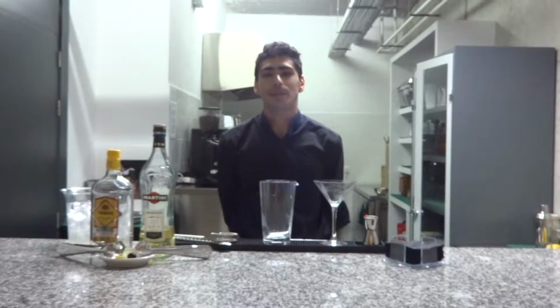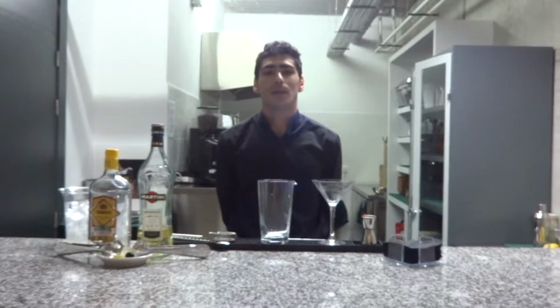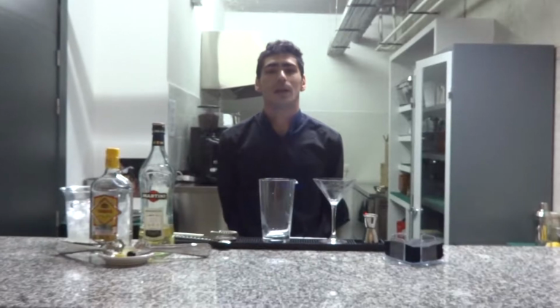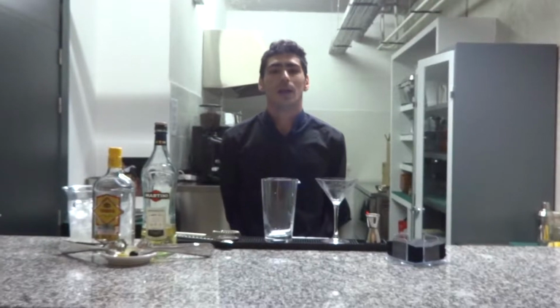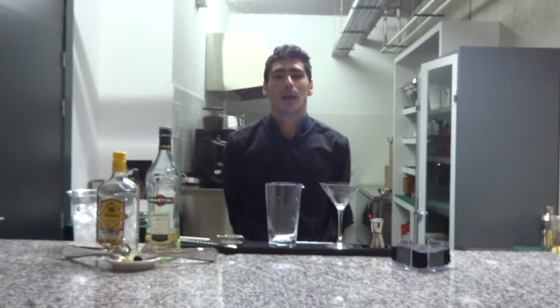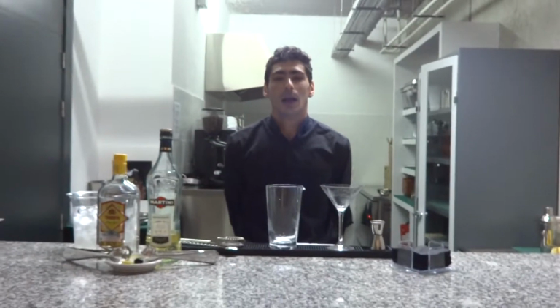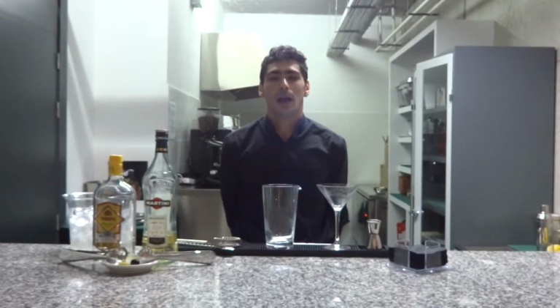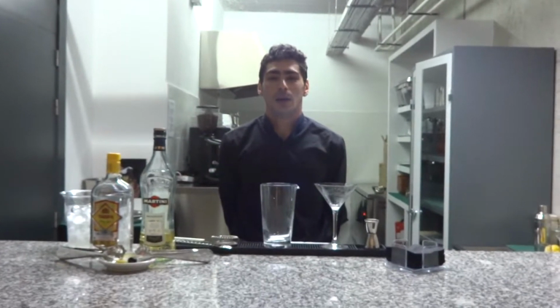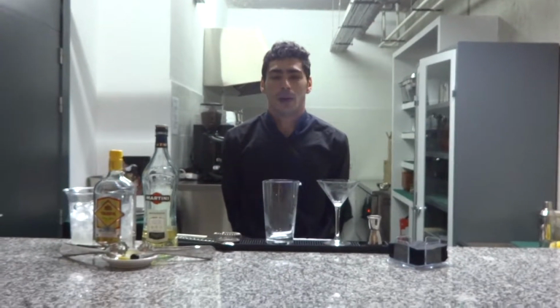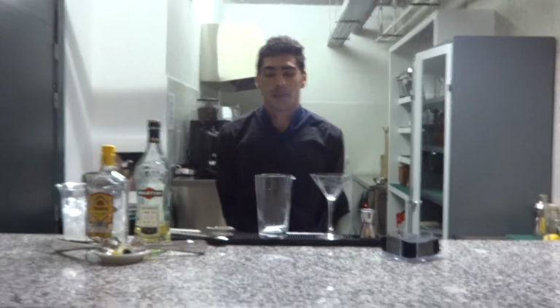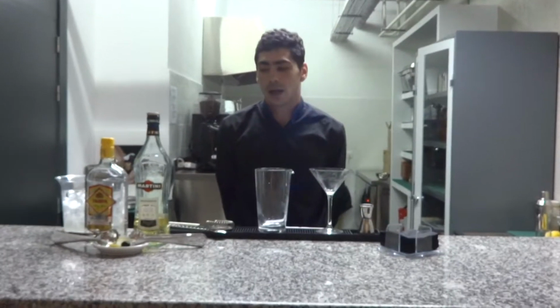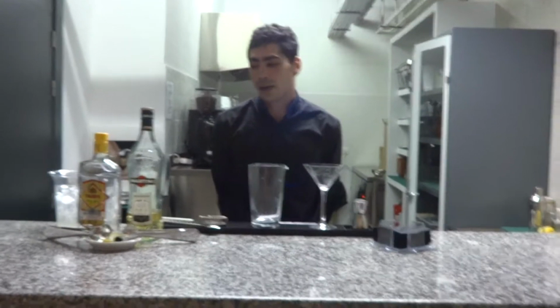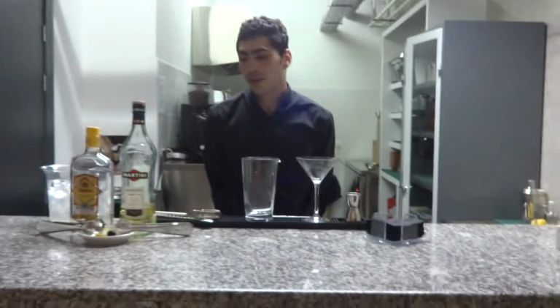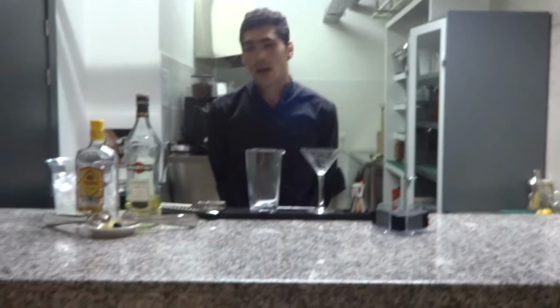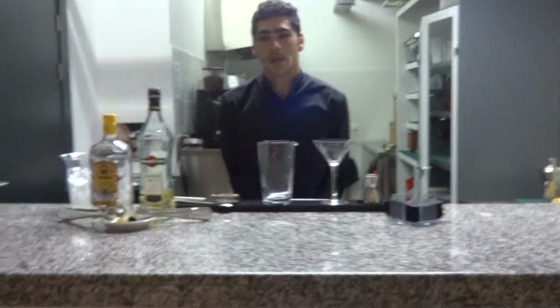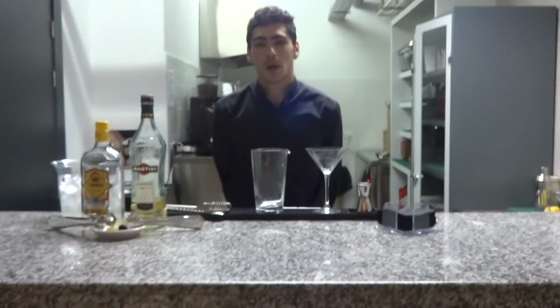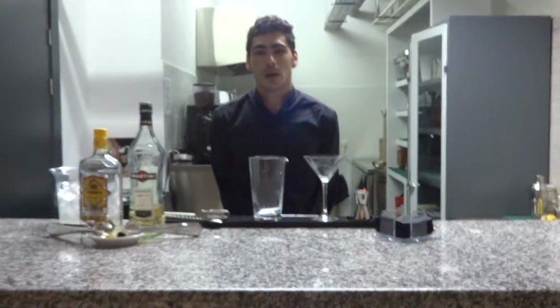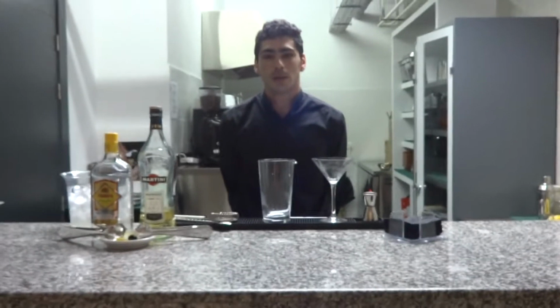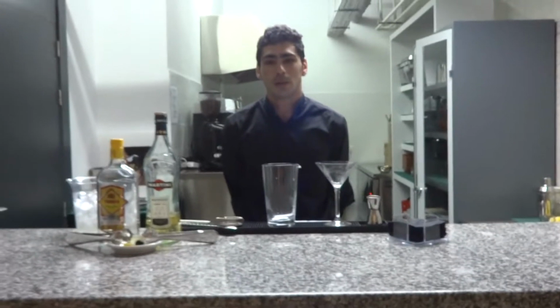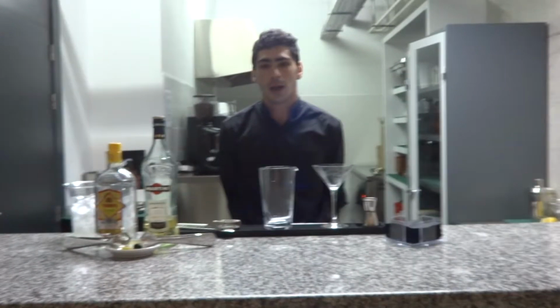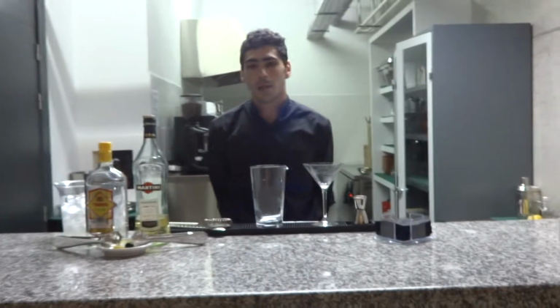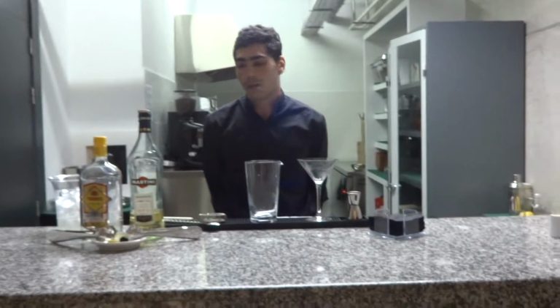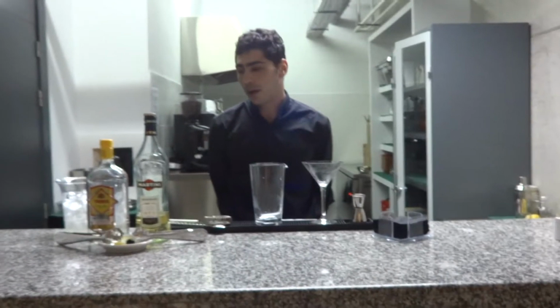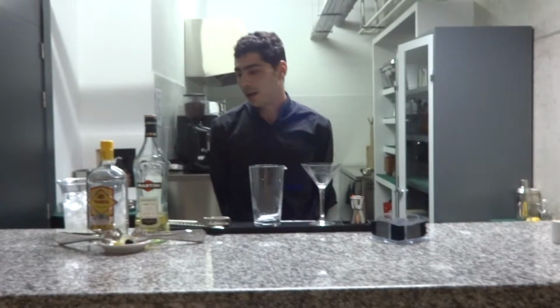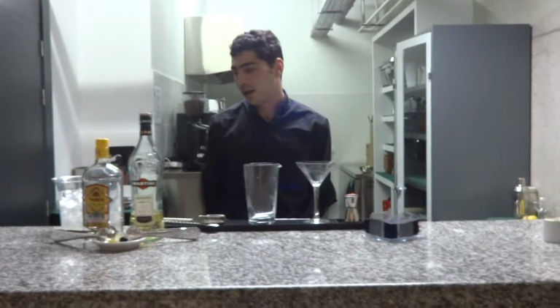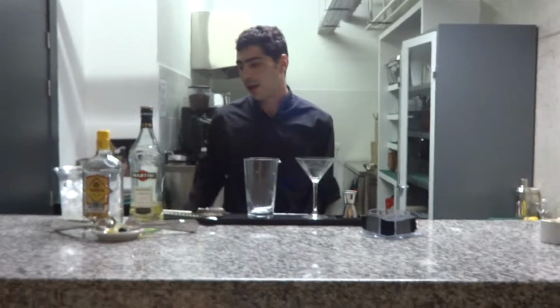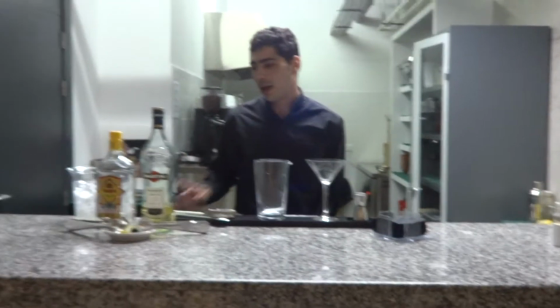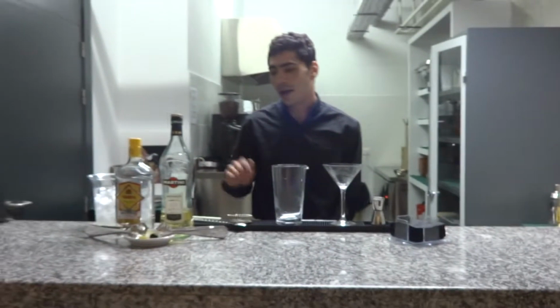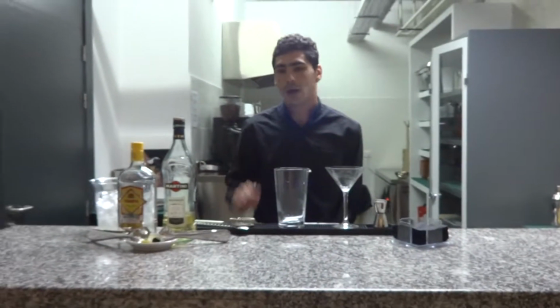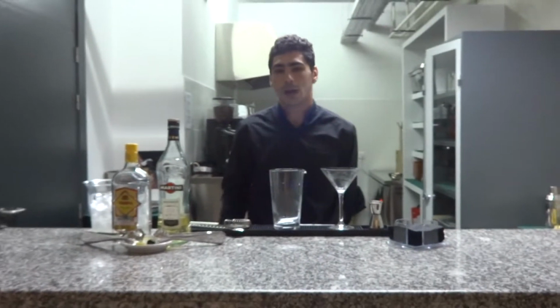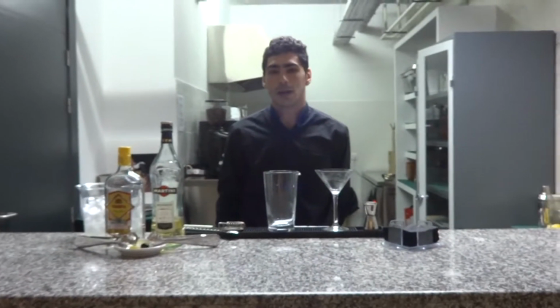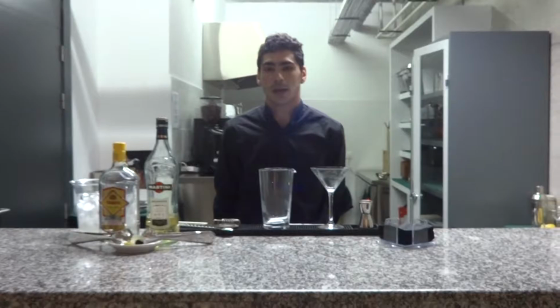Hello, I'm Ricardo. I'm going to prepare a dry martini.